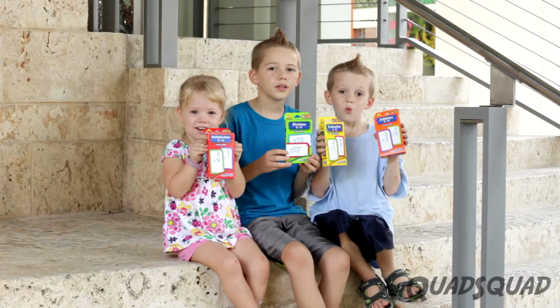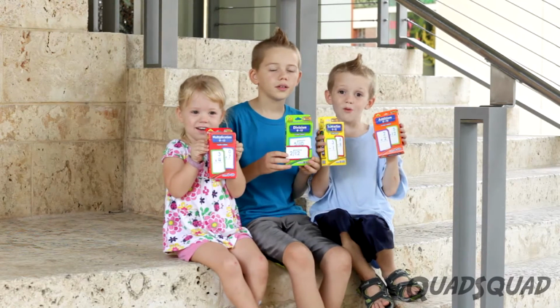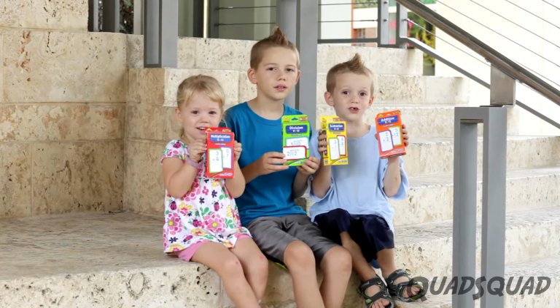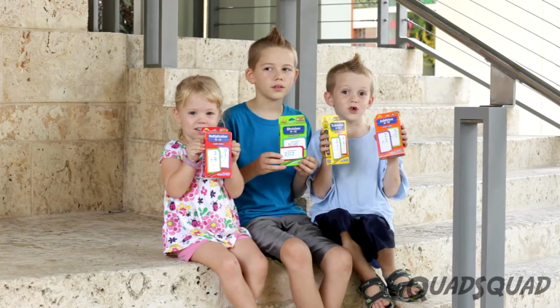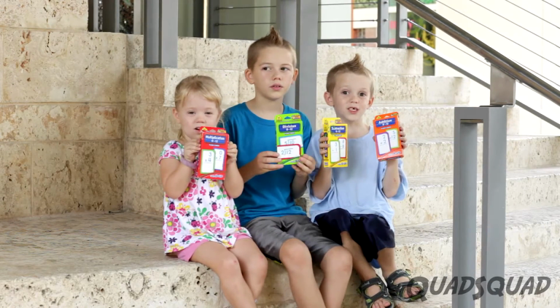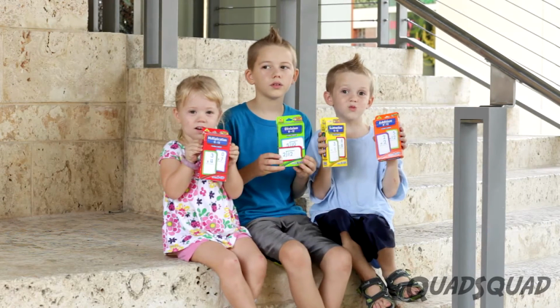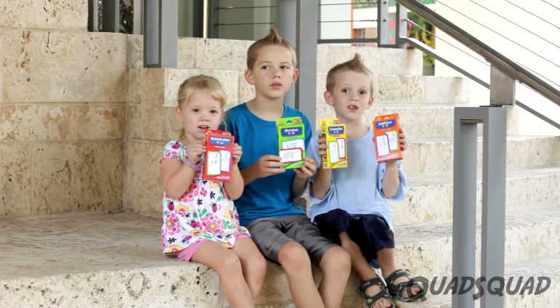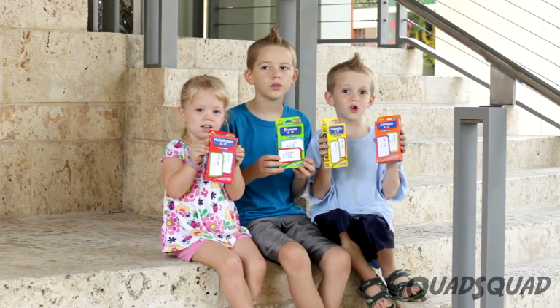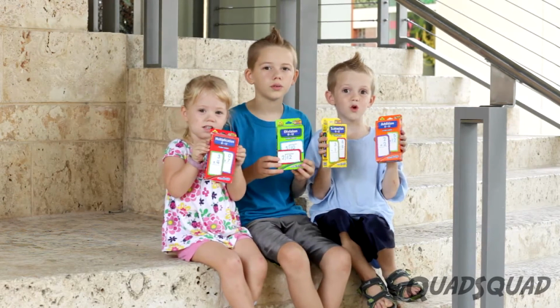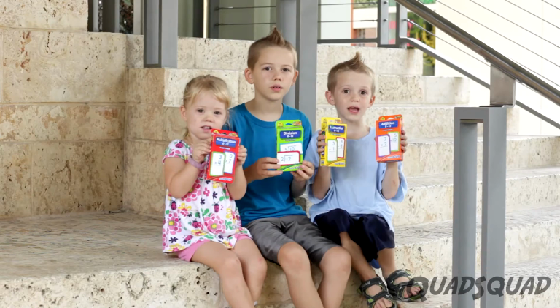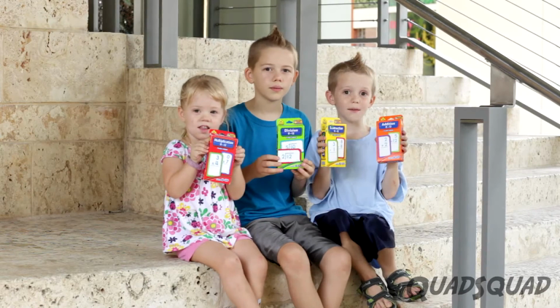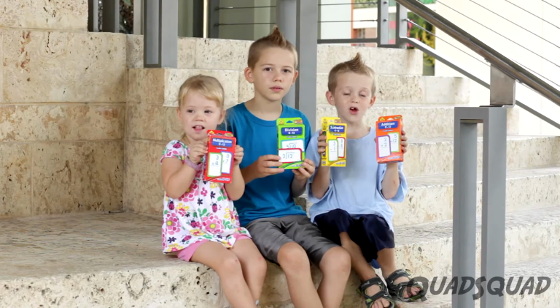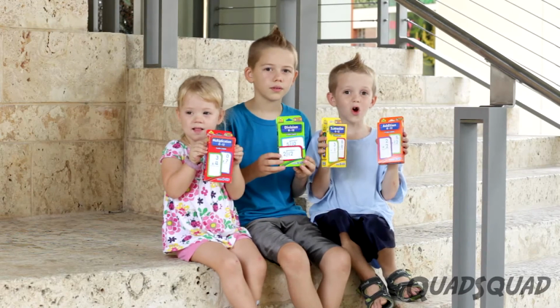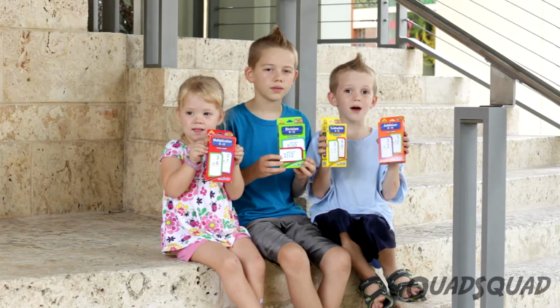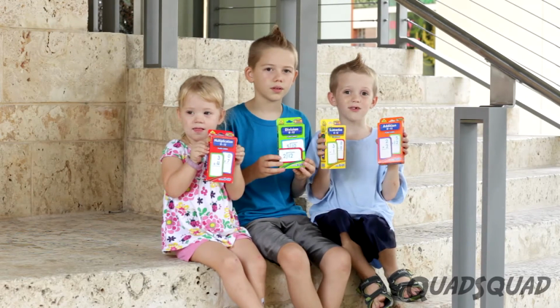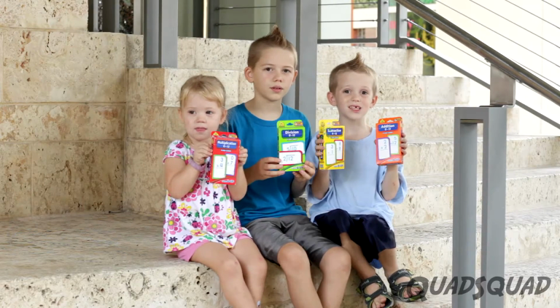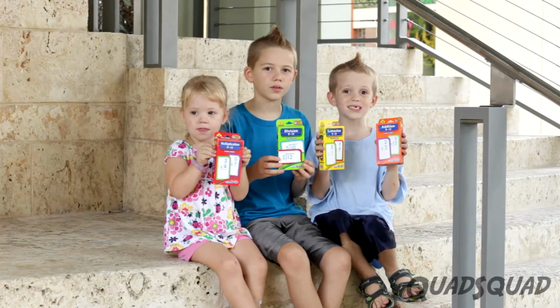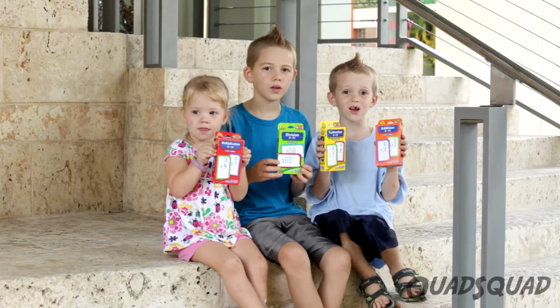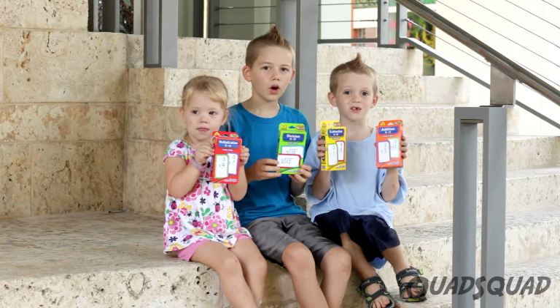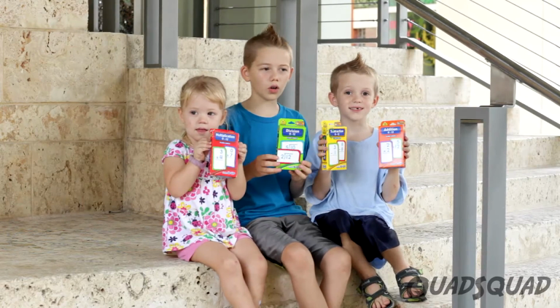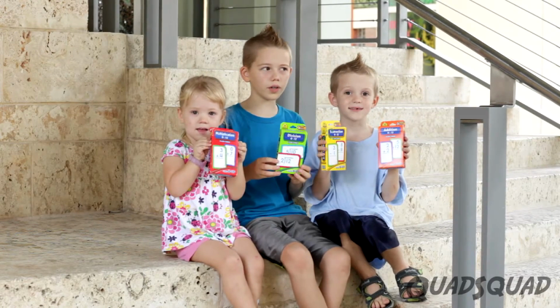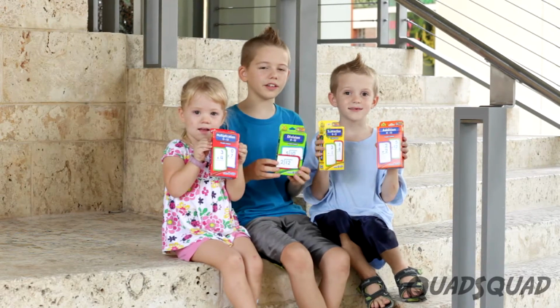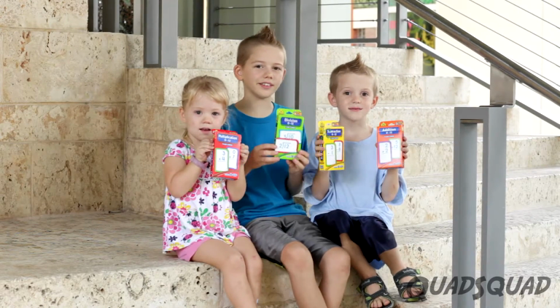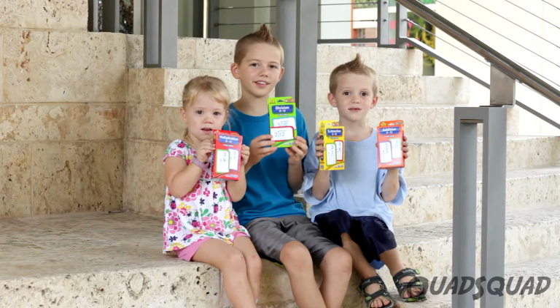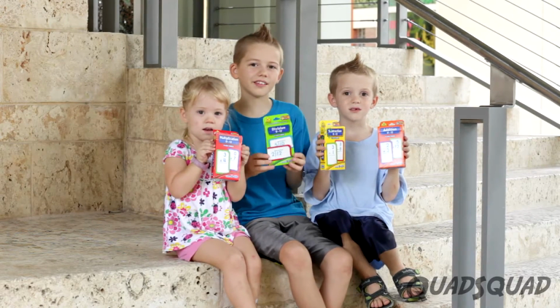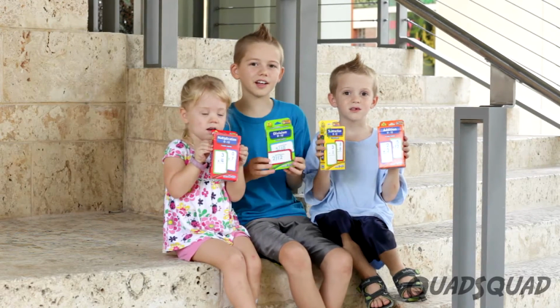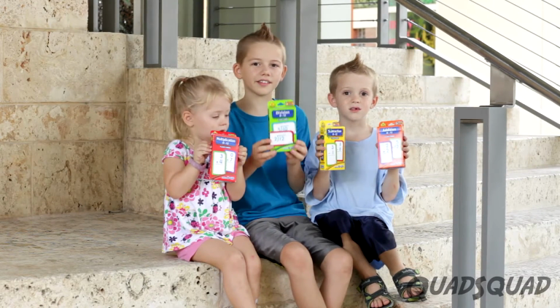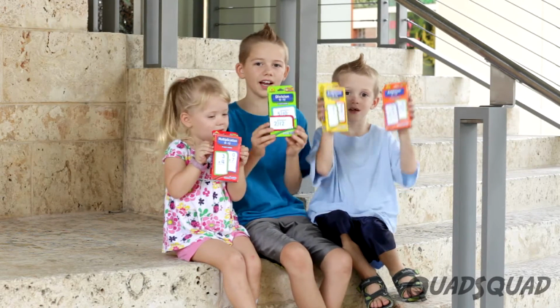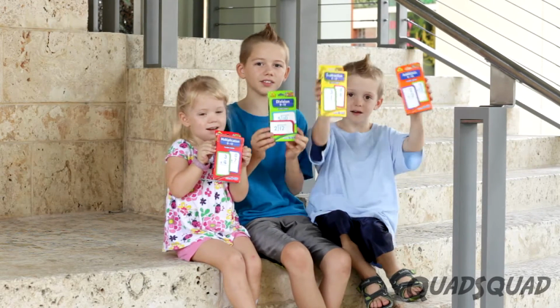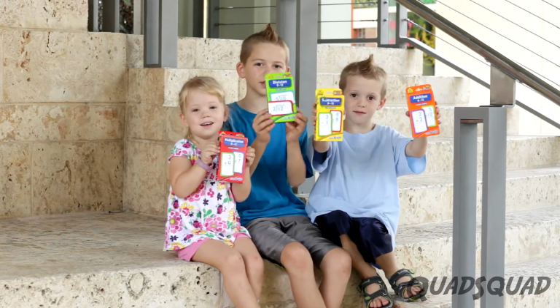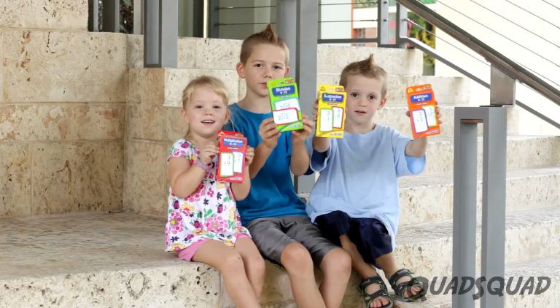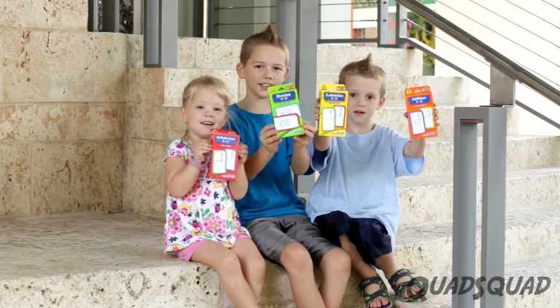We want to show you this really cool game called Math on the Stairs. All you need is a set of stairs and some flashcards.